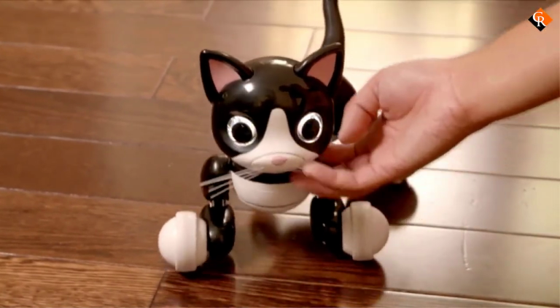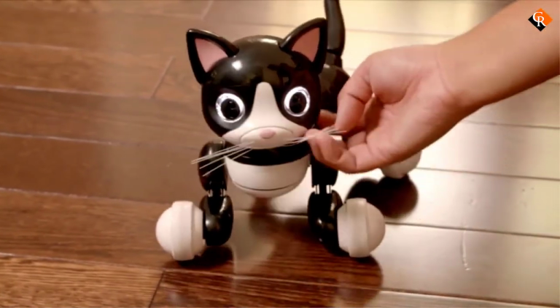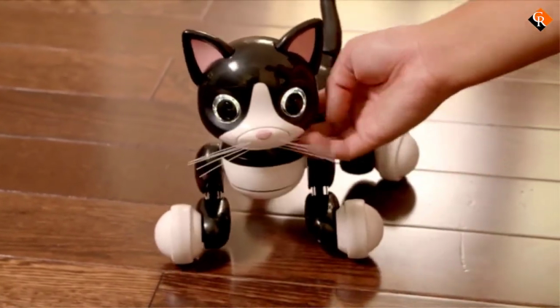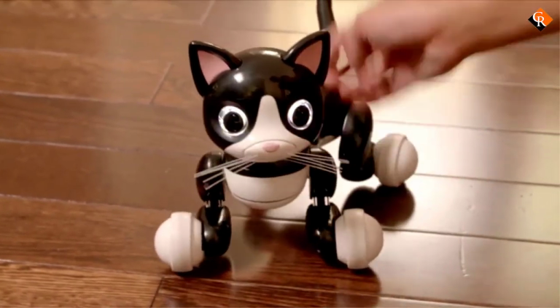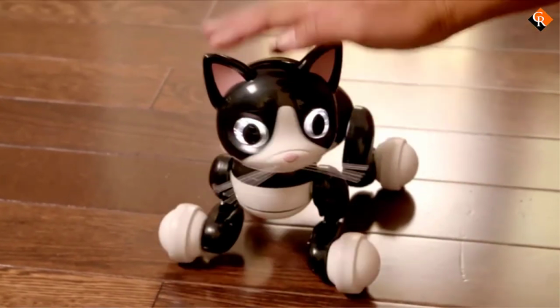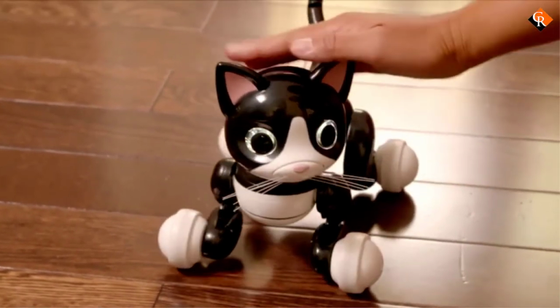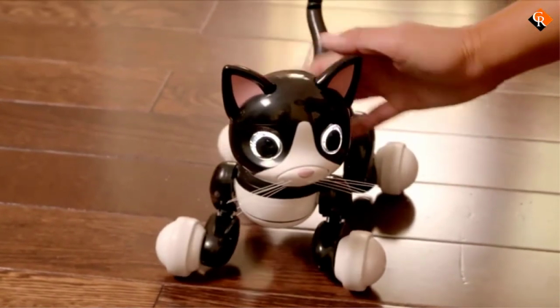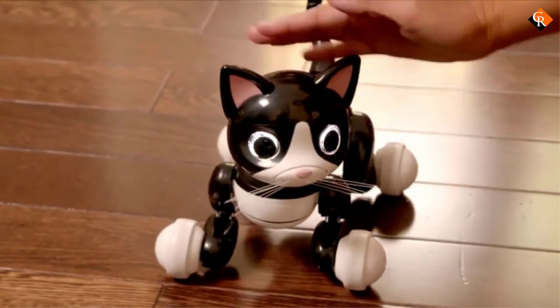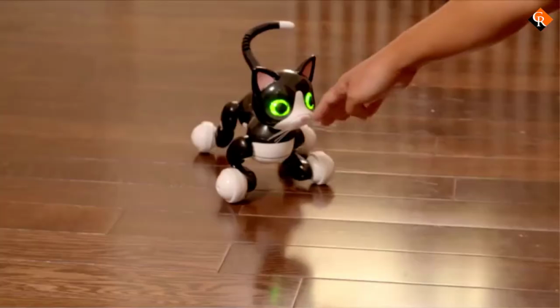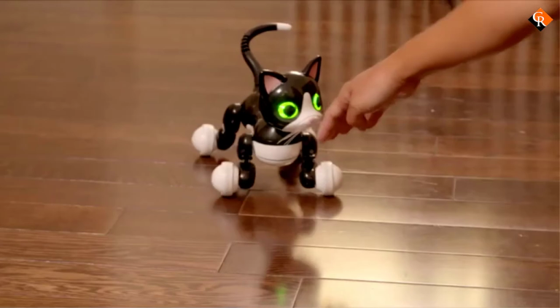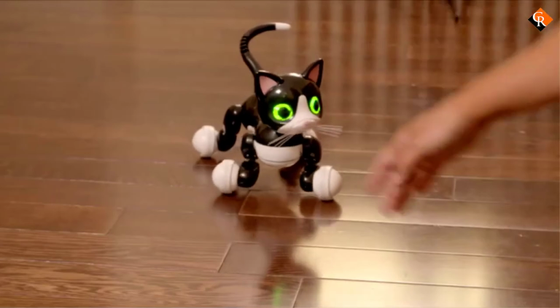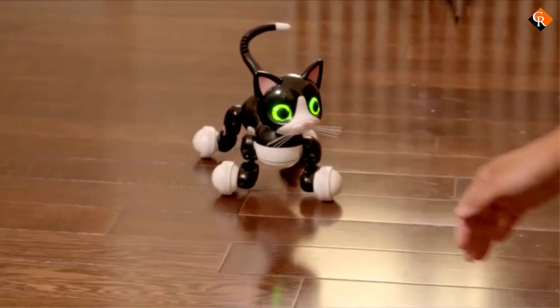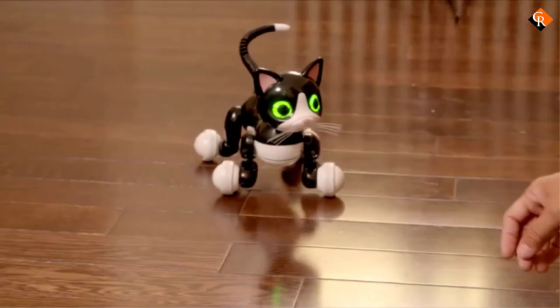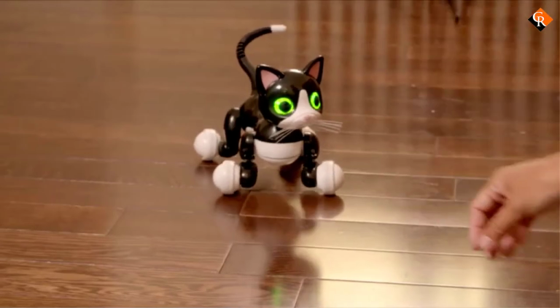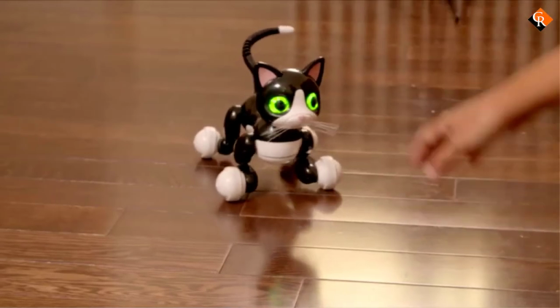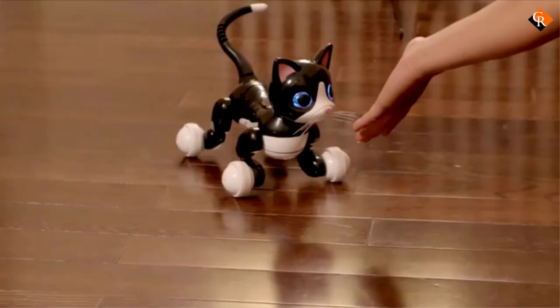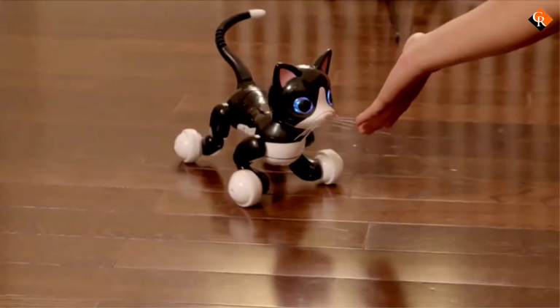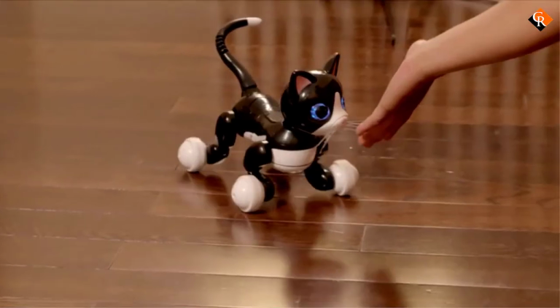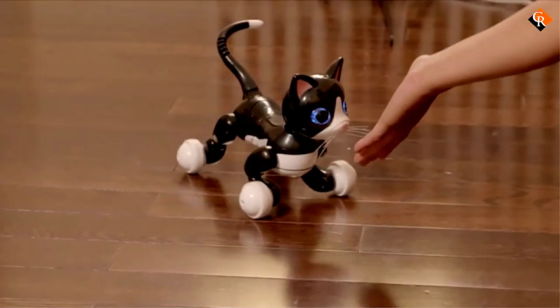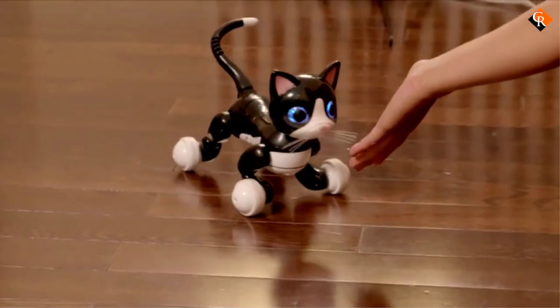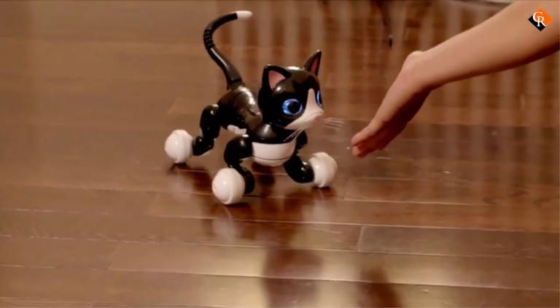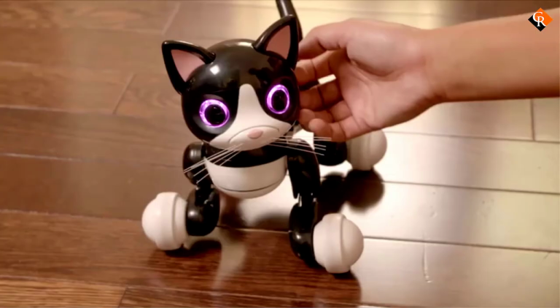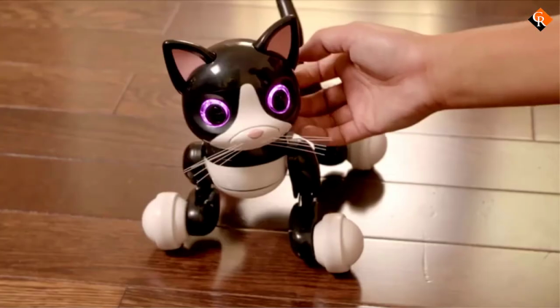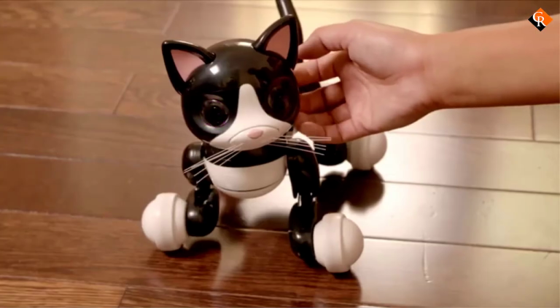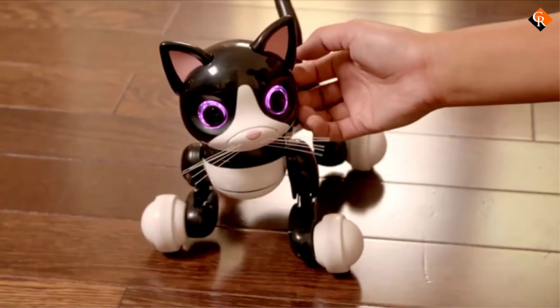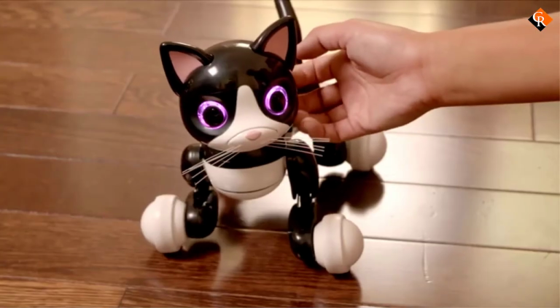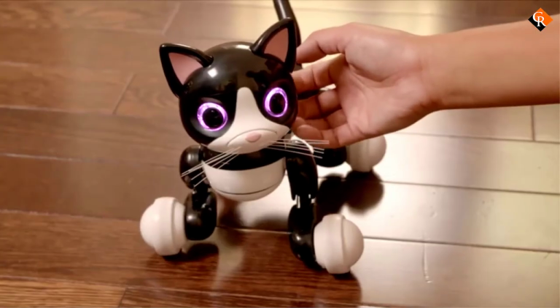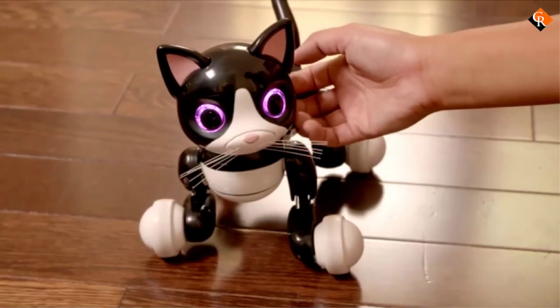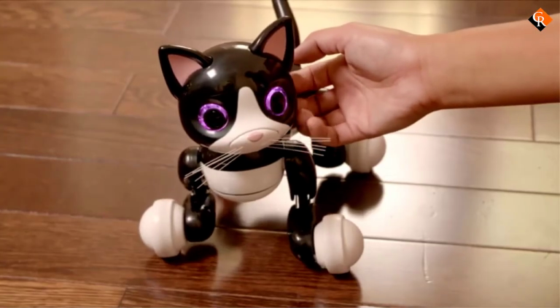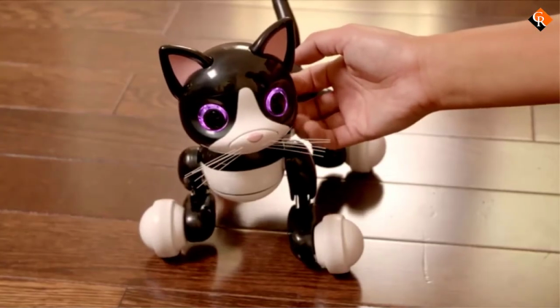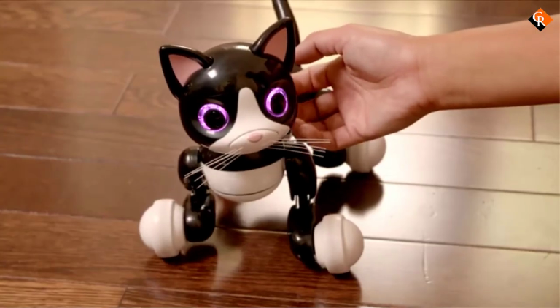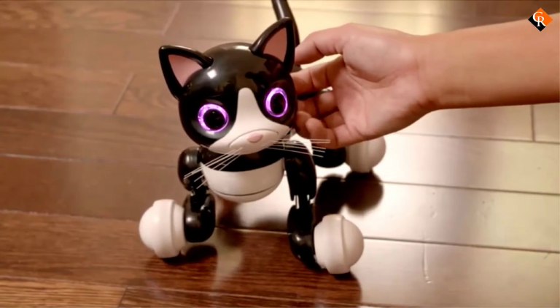Overall, this is one of the most active, versatile, and autonomous robot cats on this list.